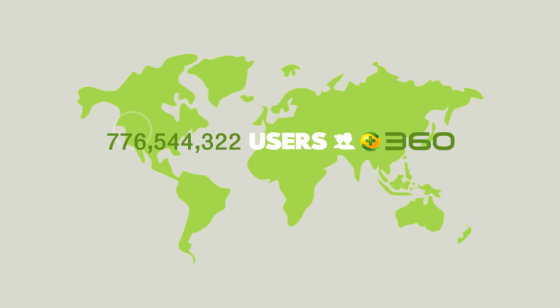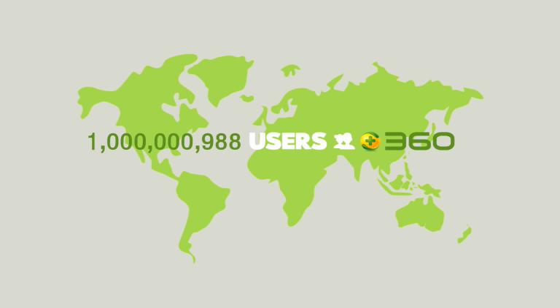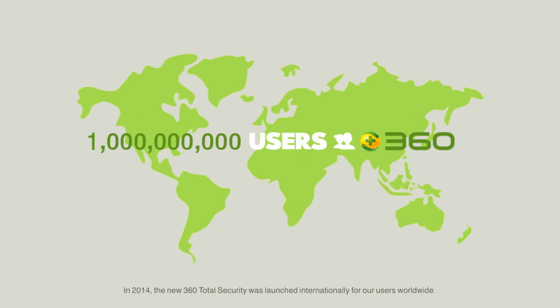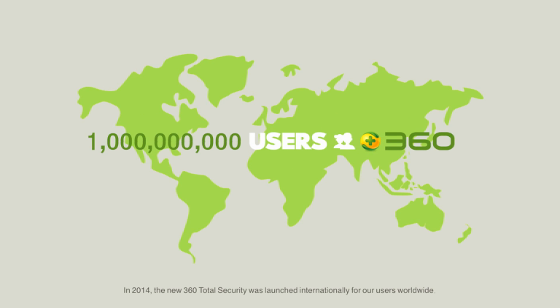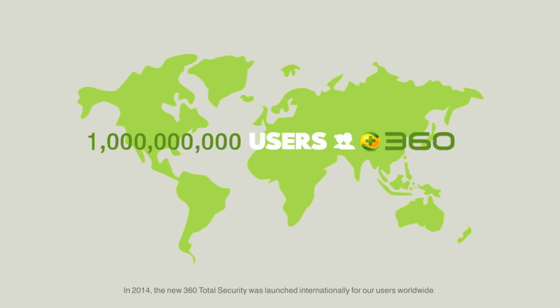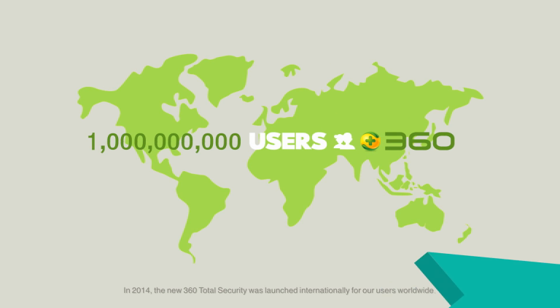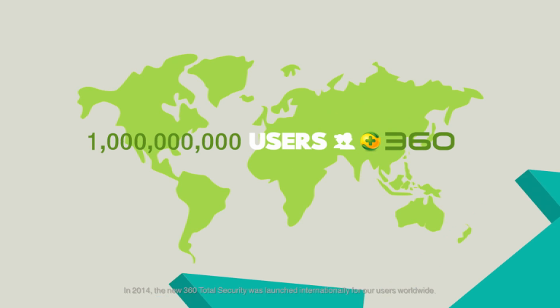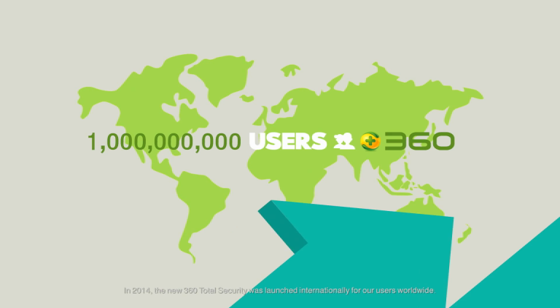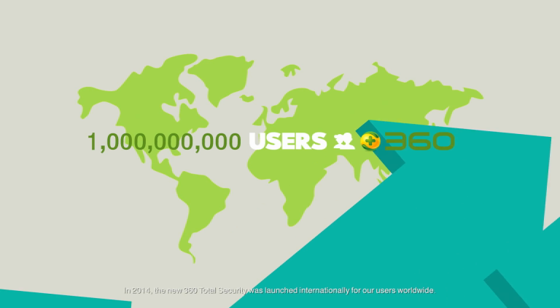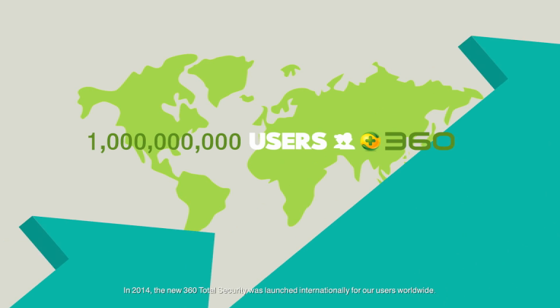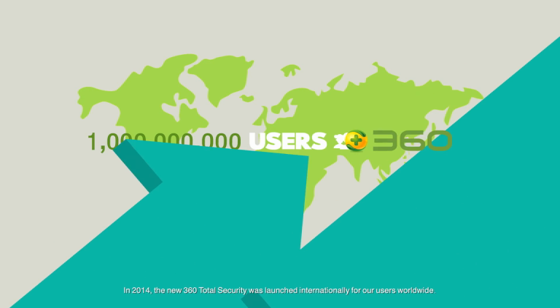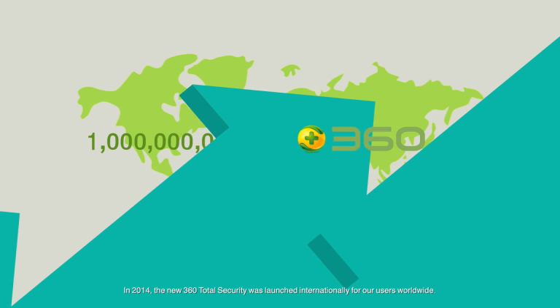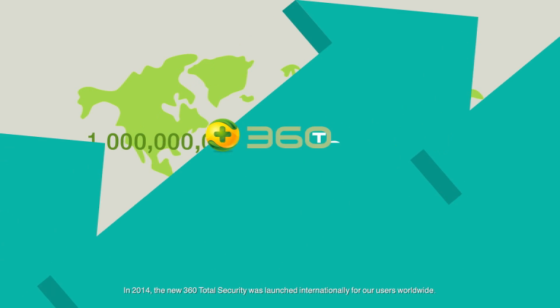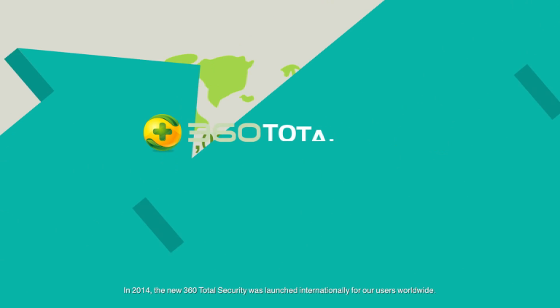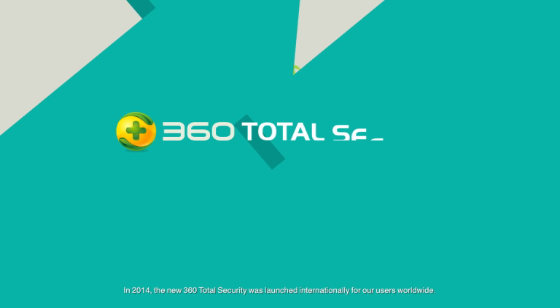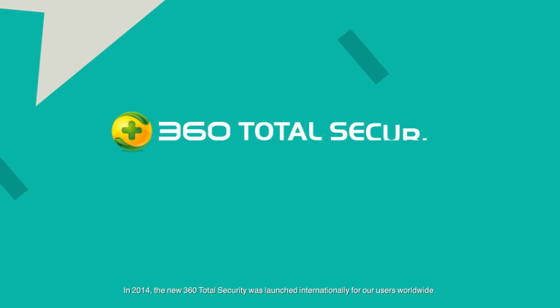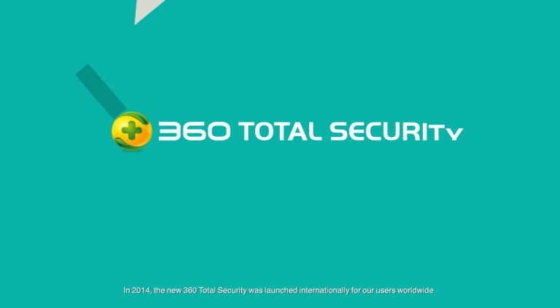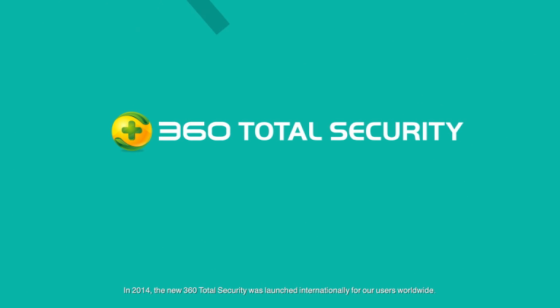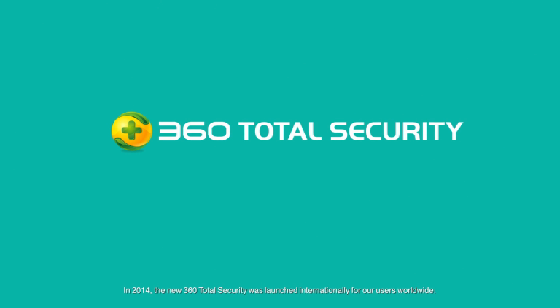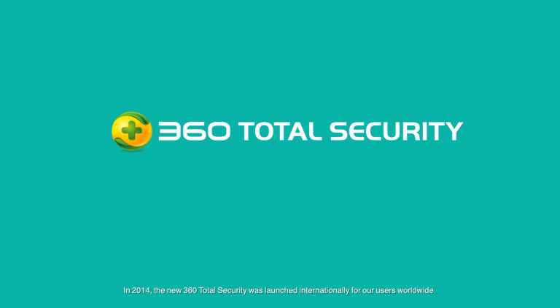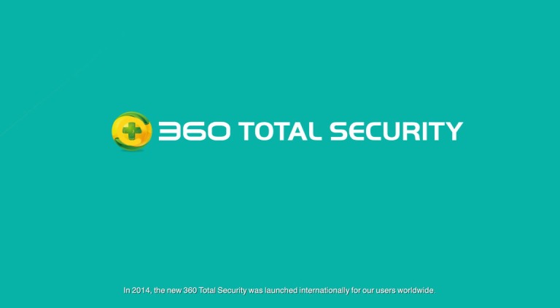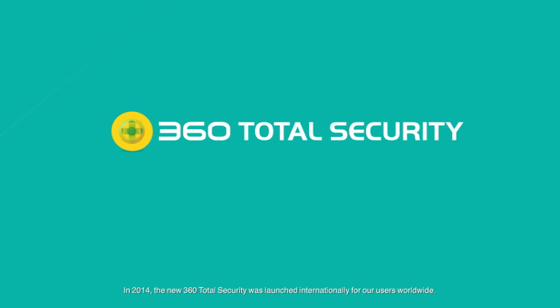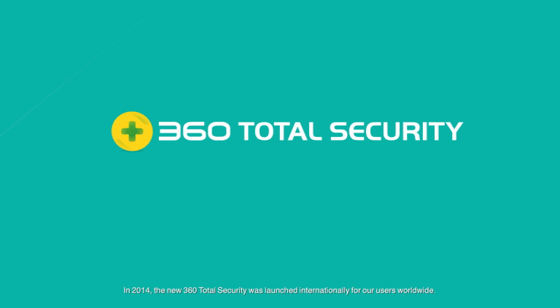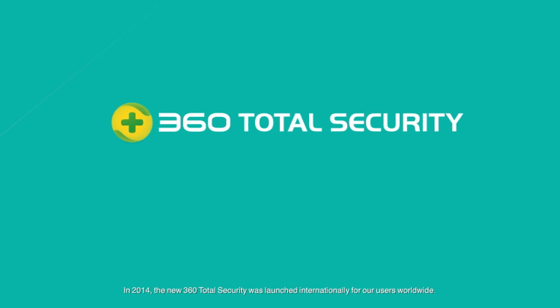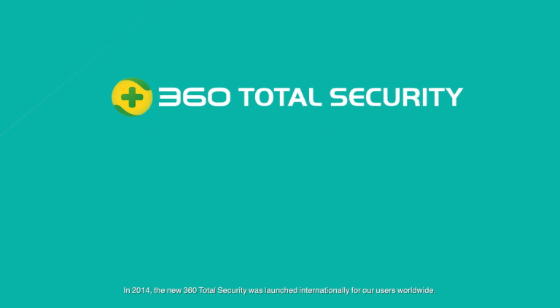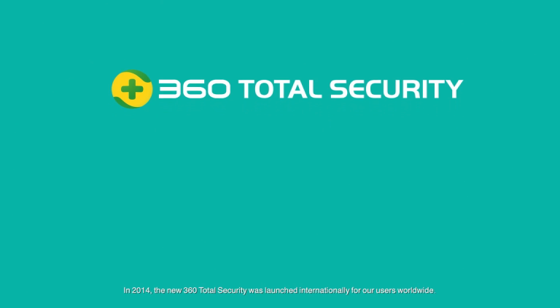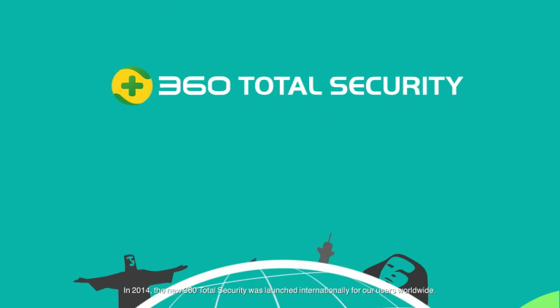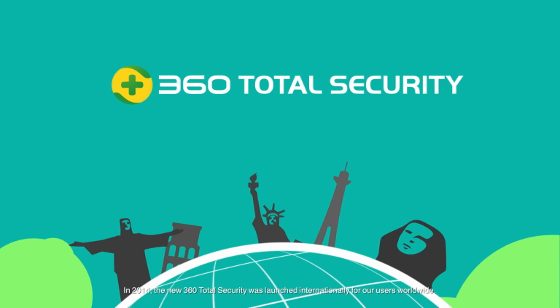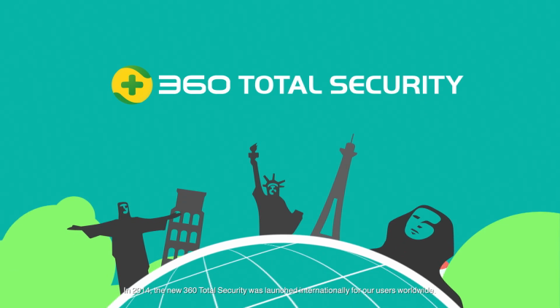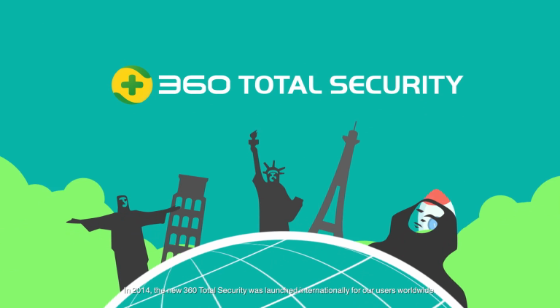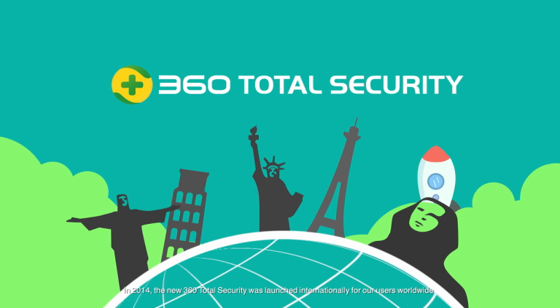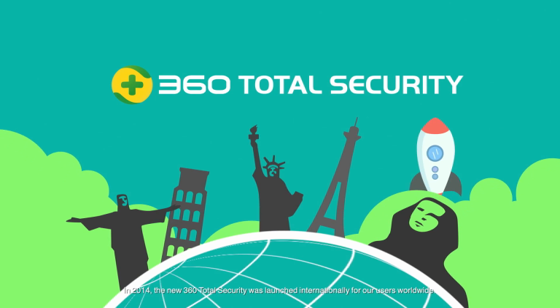In 2014, the new 360 Total Security was launched internationally for our users worldwide.